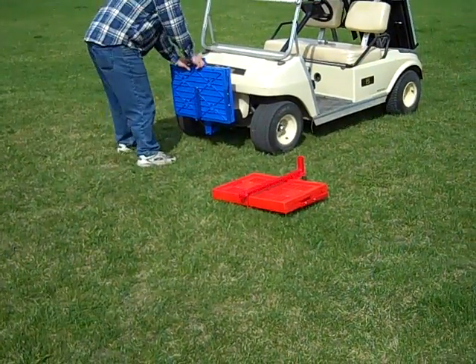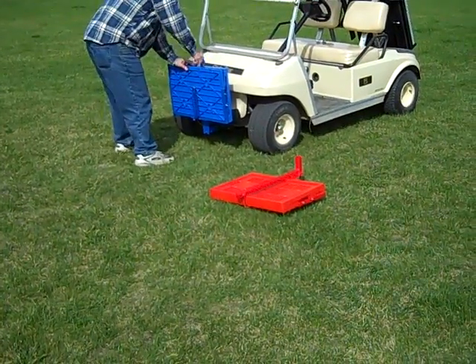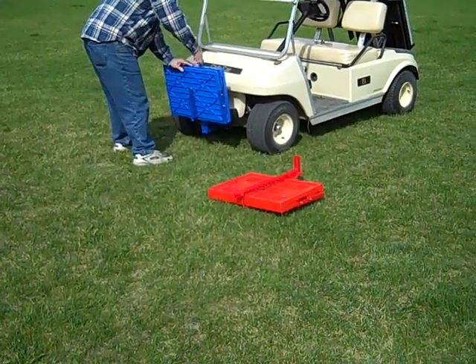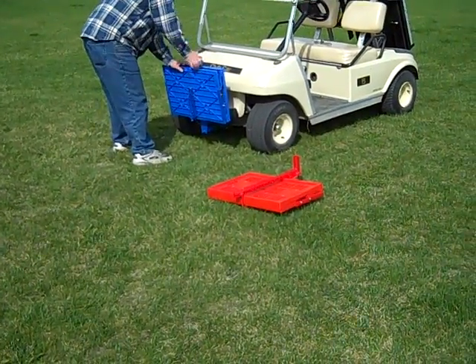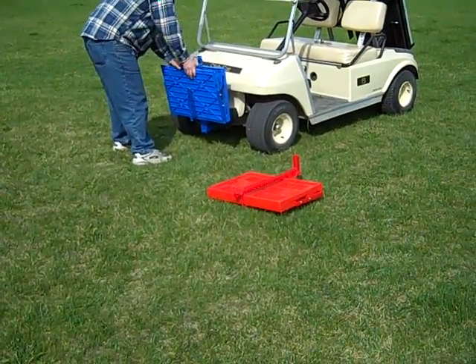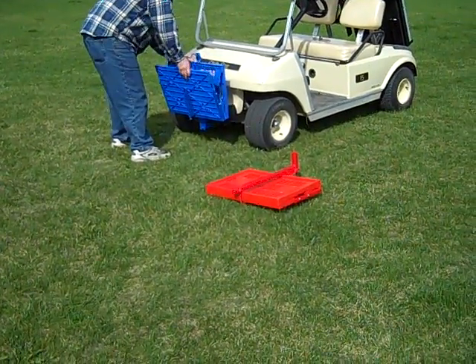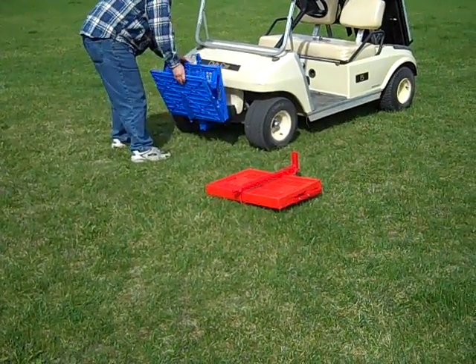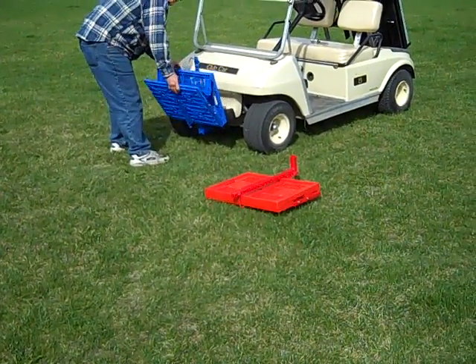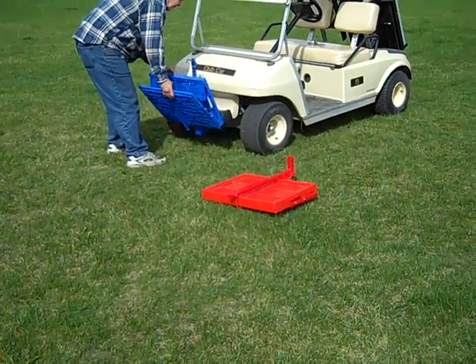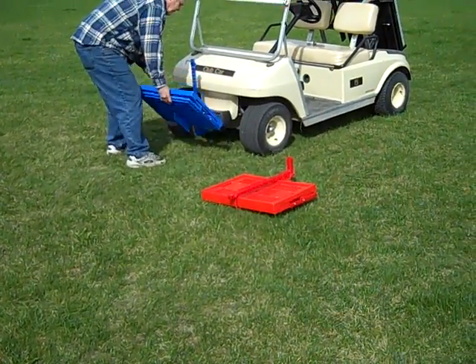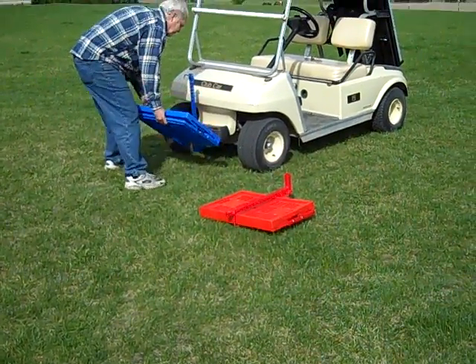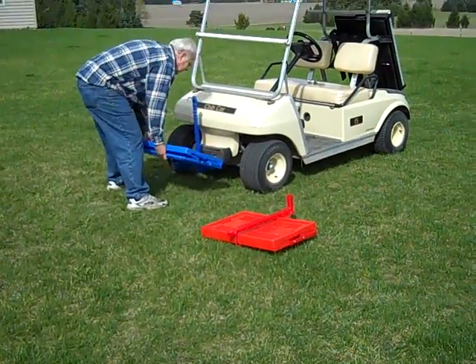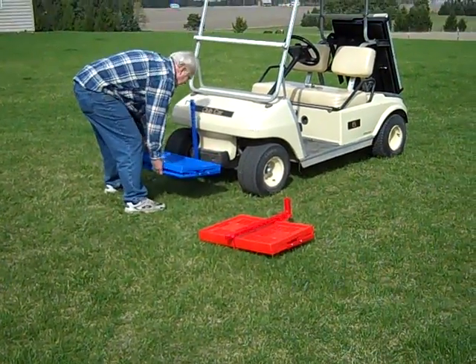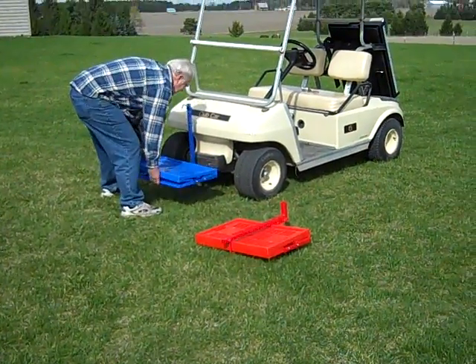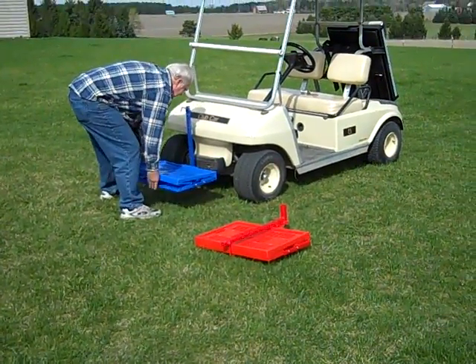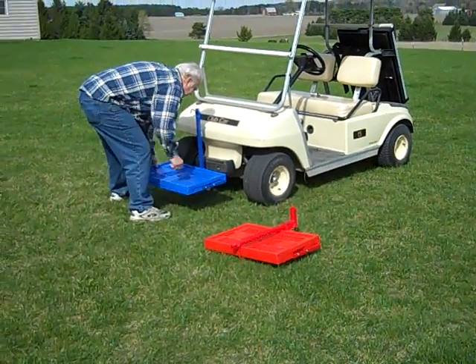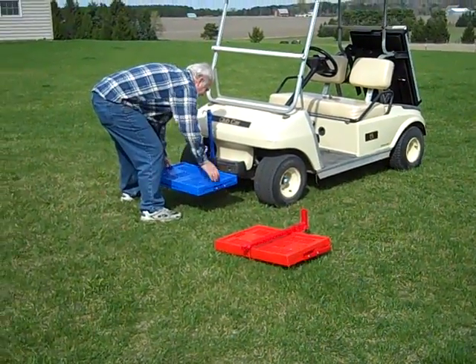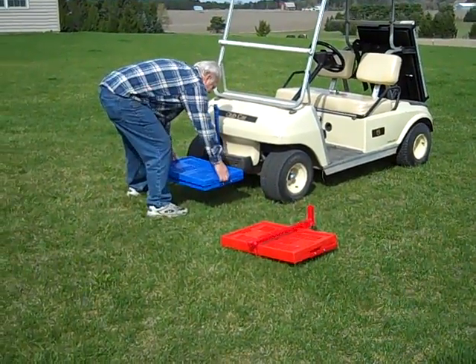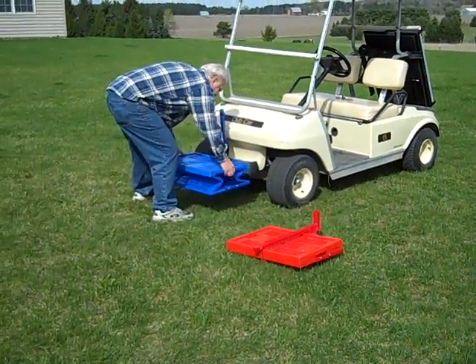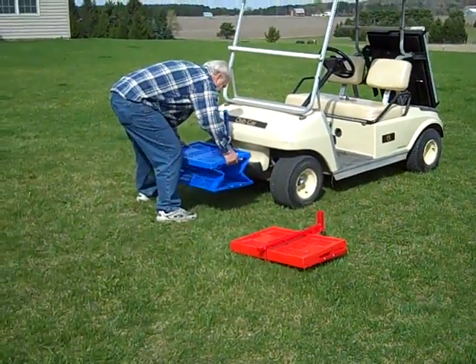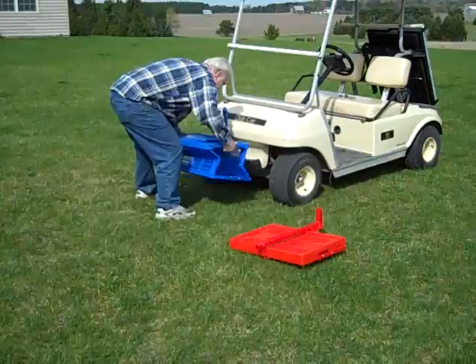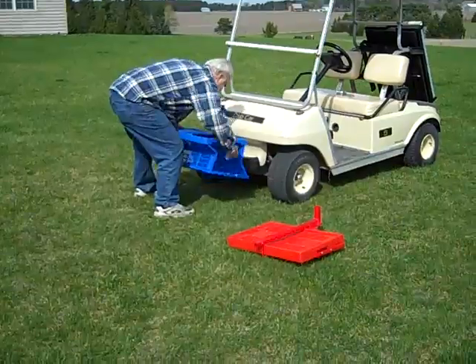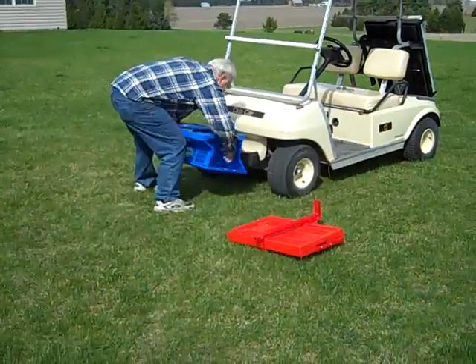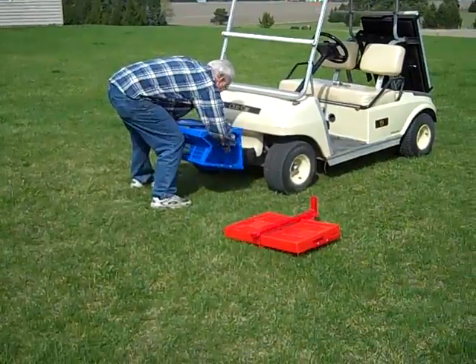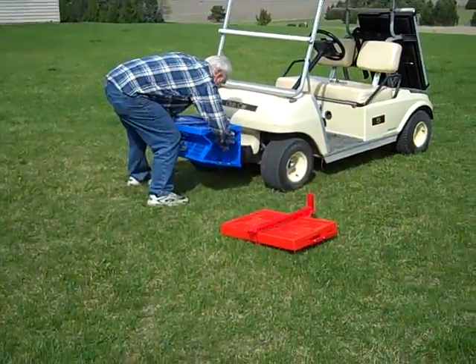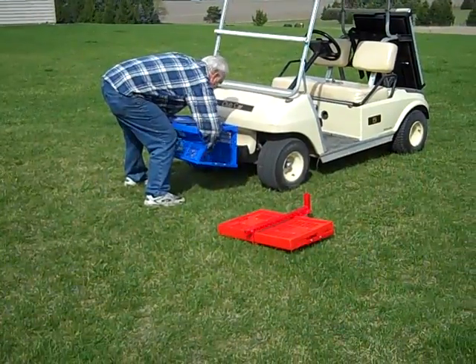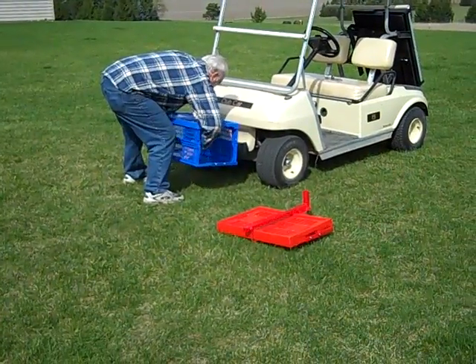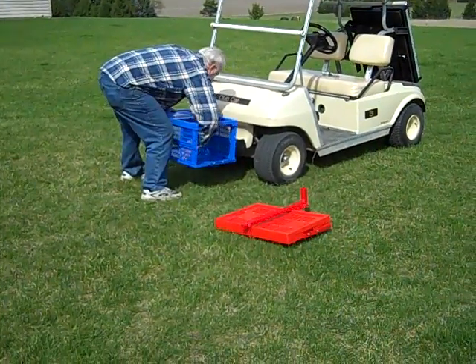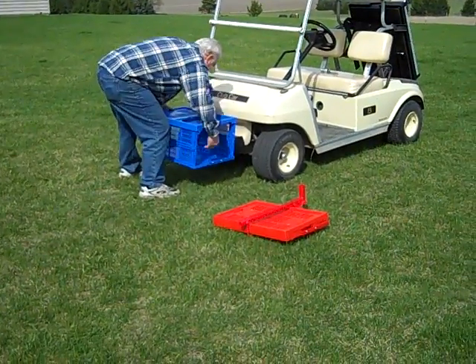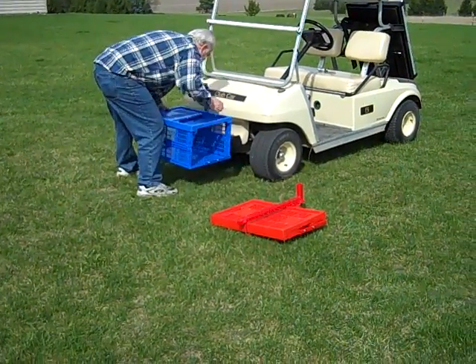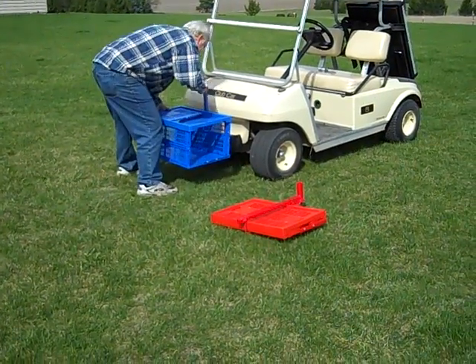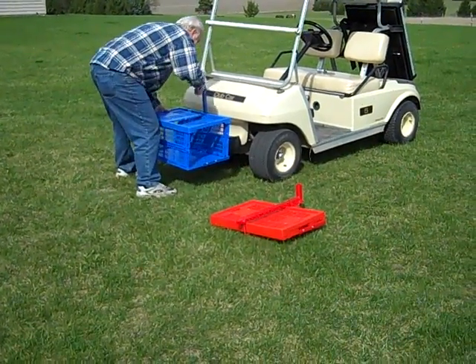As he lowers it down, you could even carry a garbage can. We've carried garbage cans in here very often.